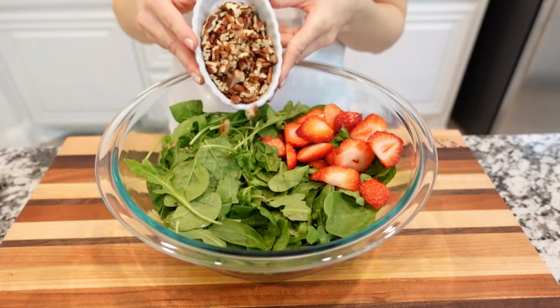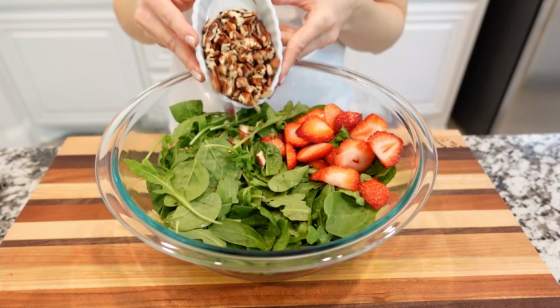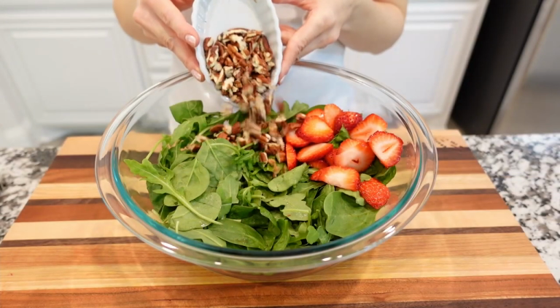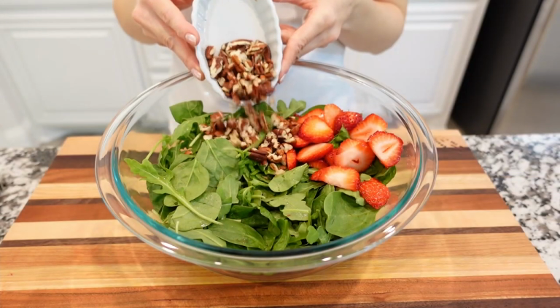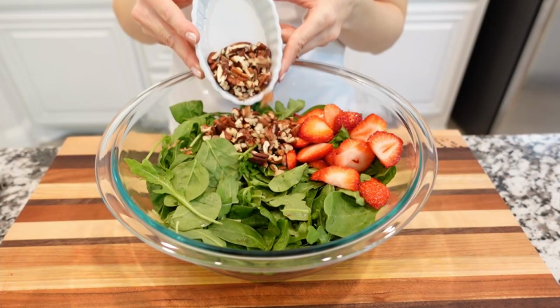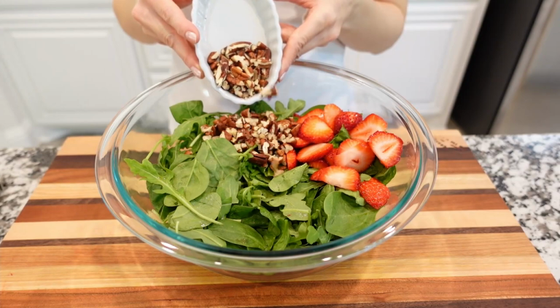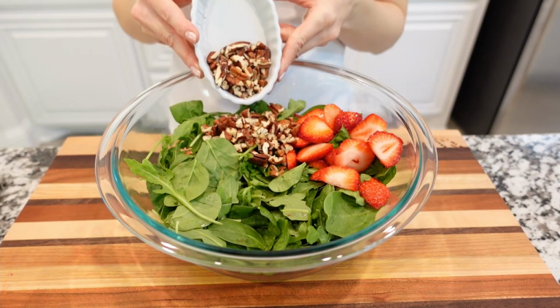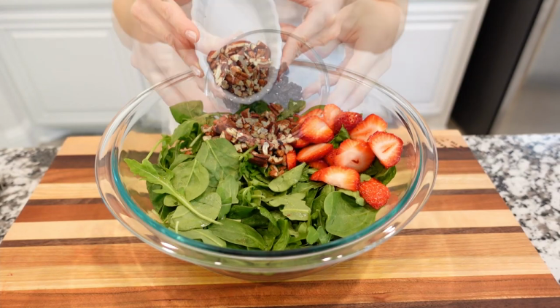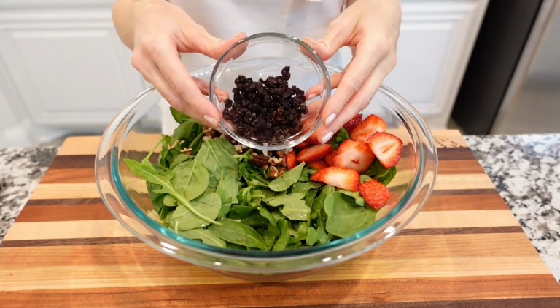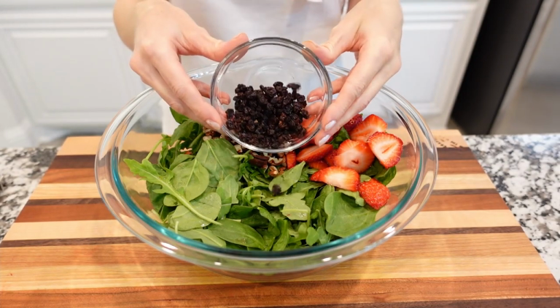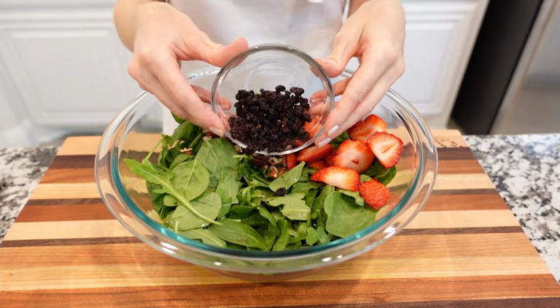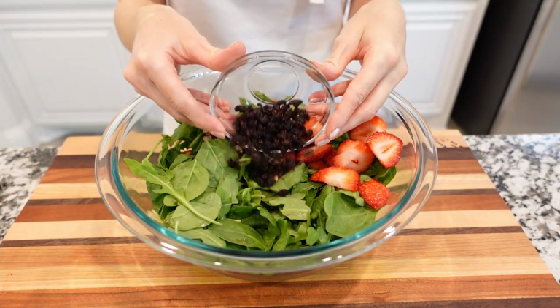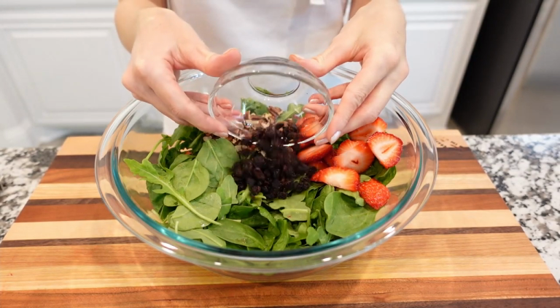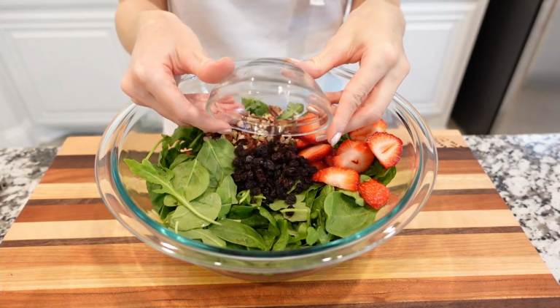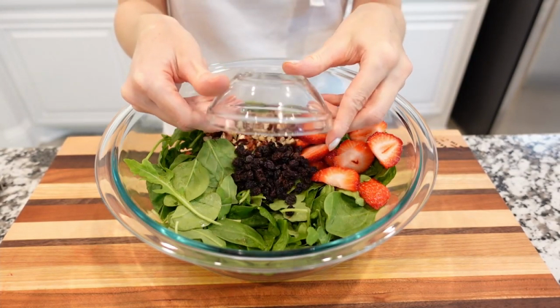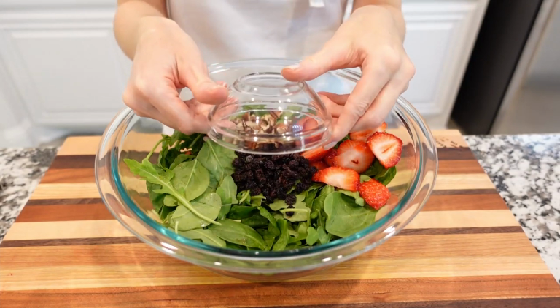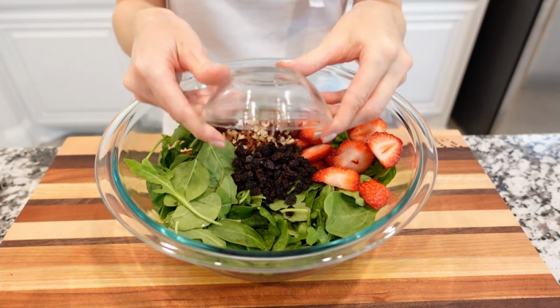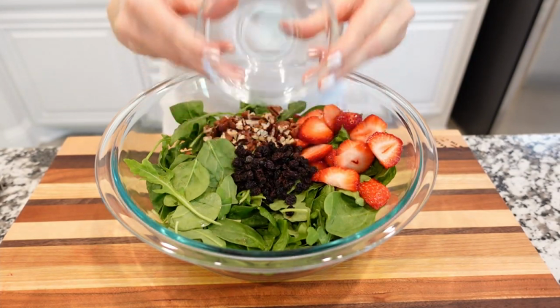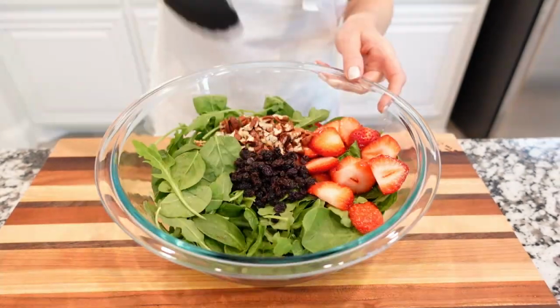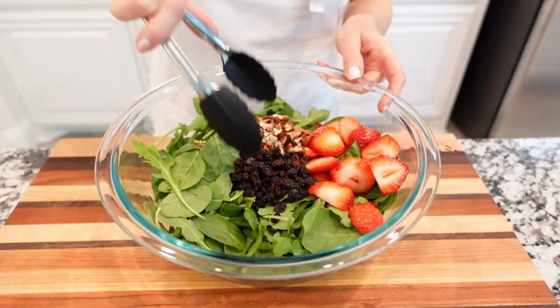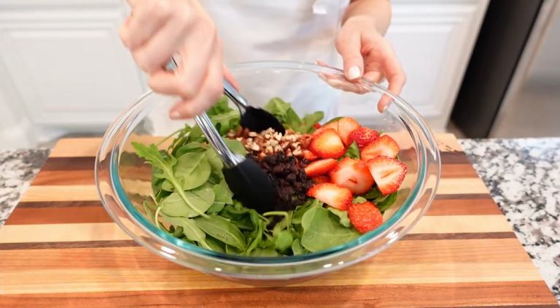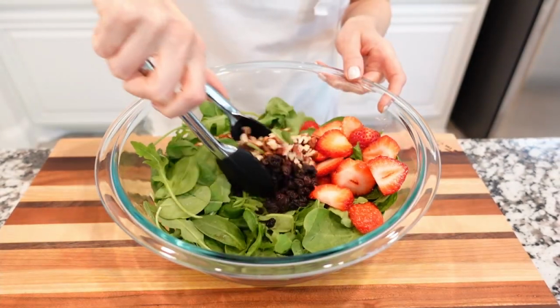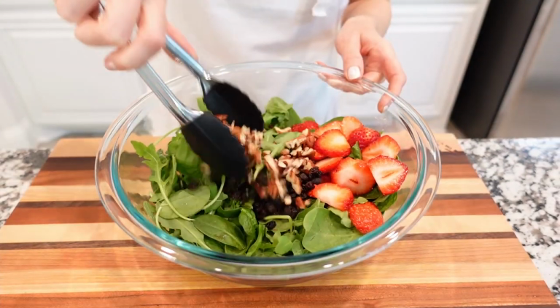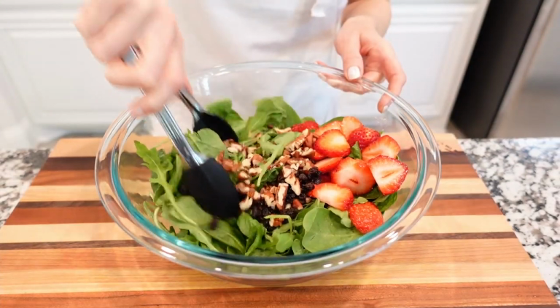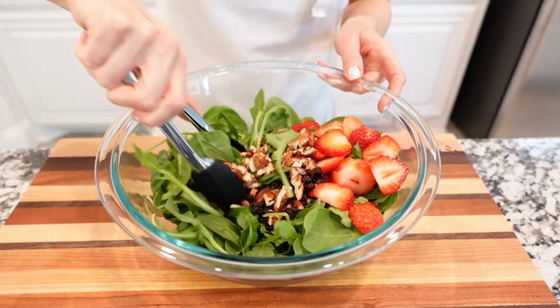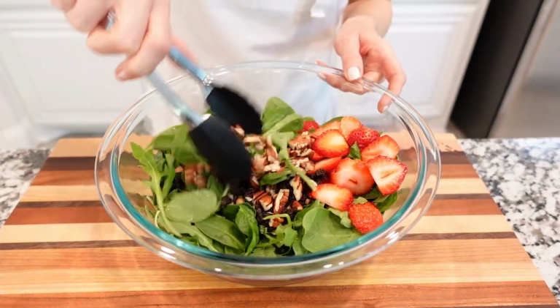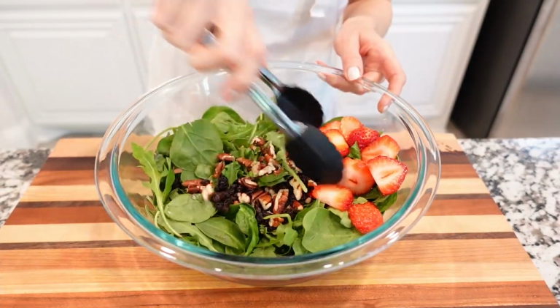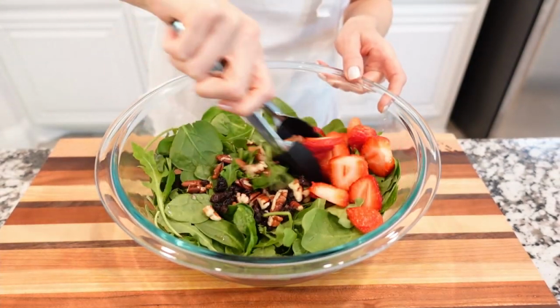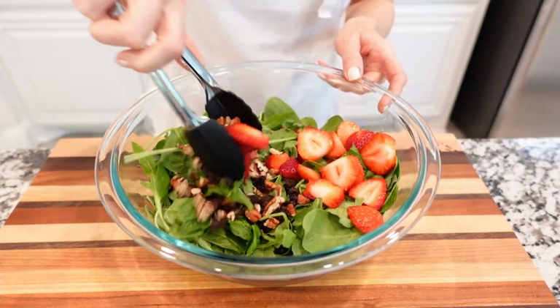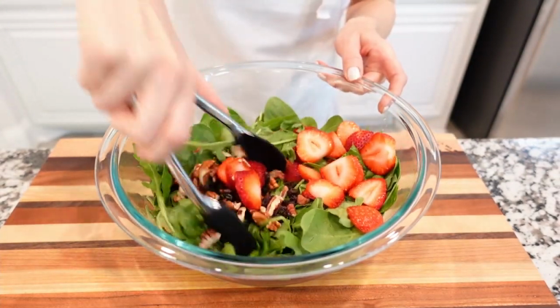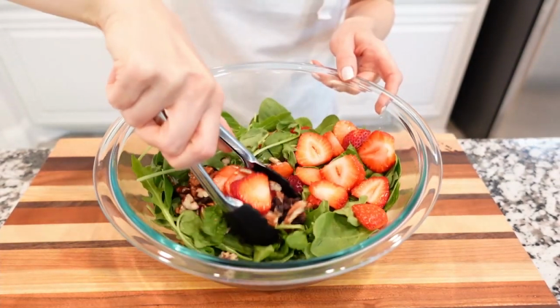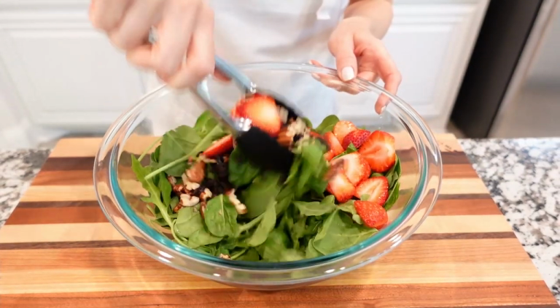Then add dried currants, gently toss the salad, and set aside.